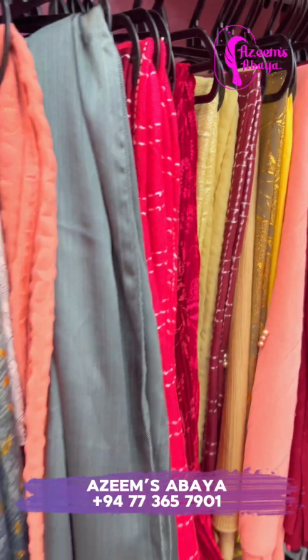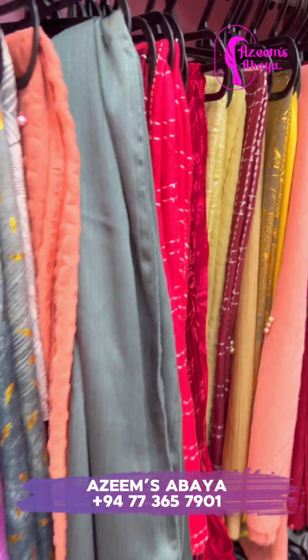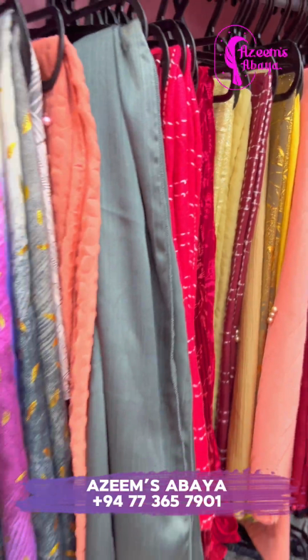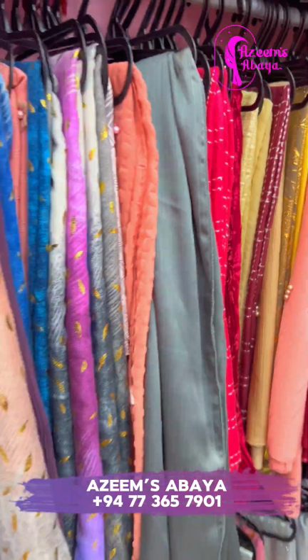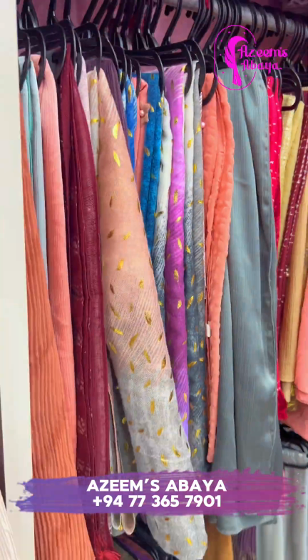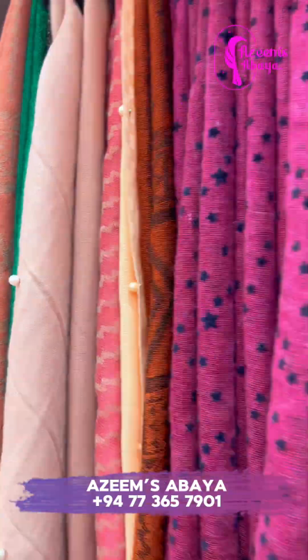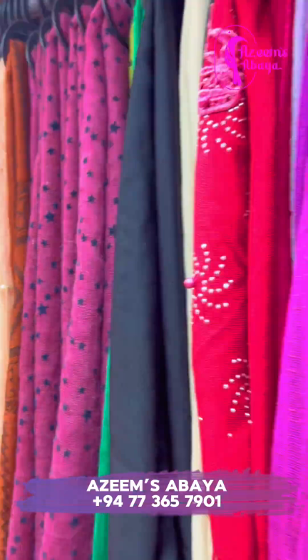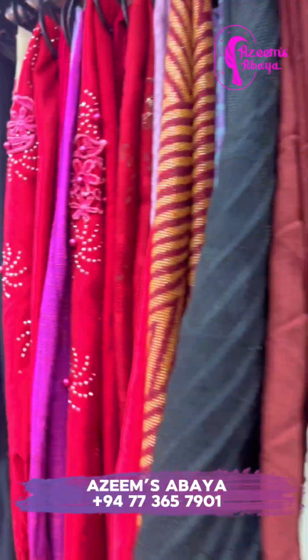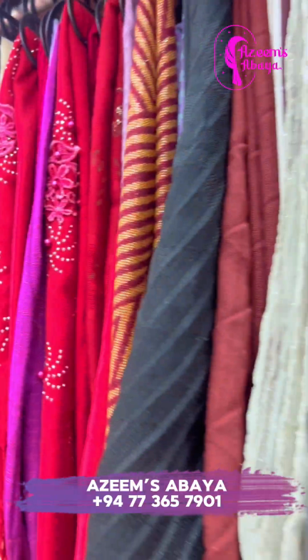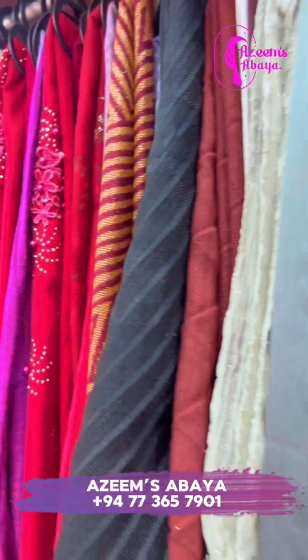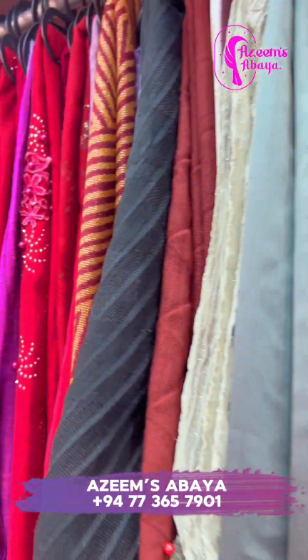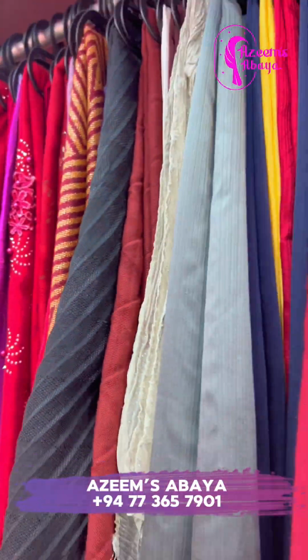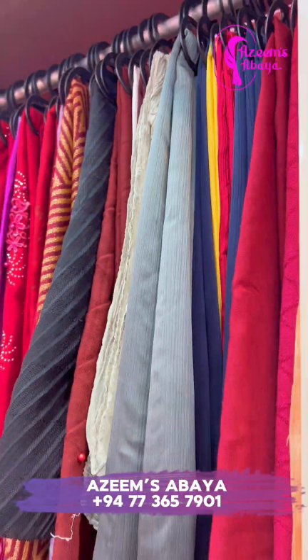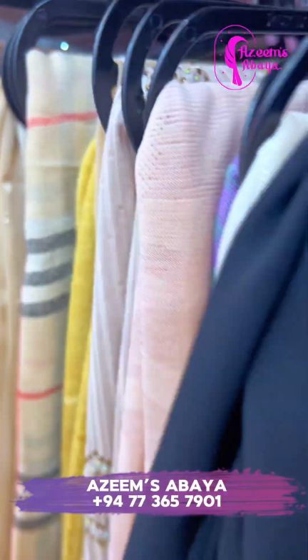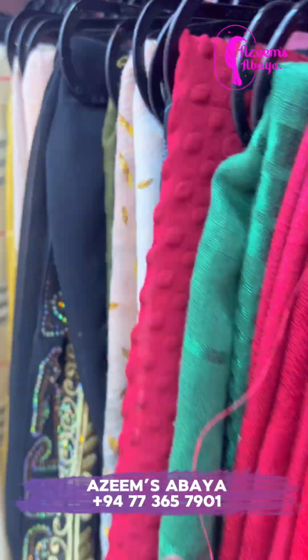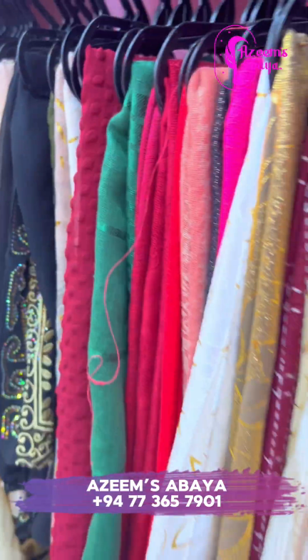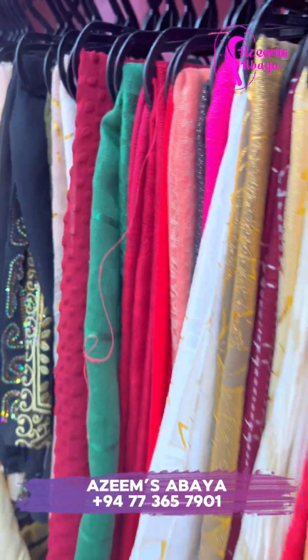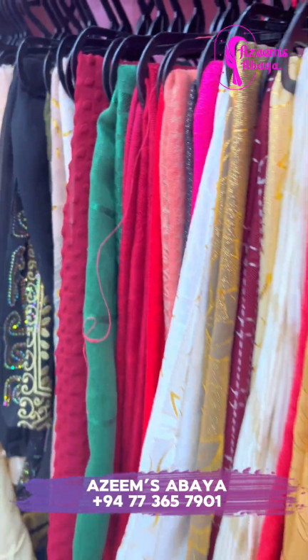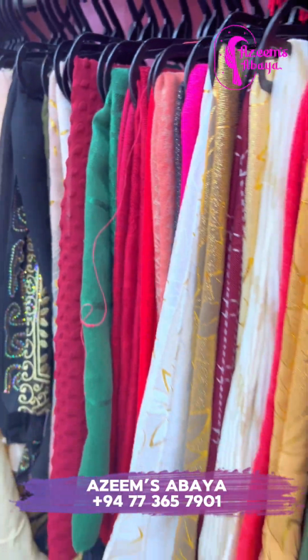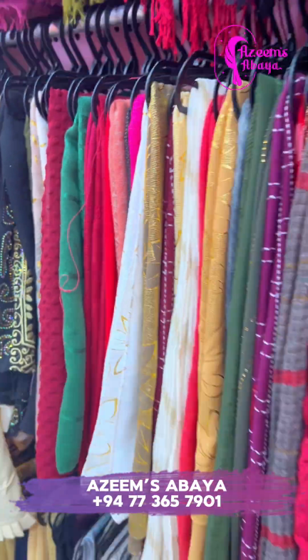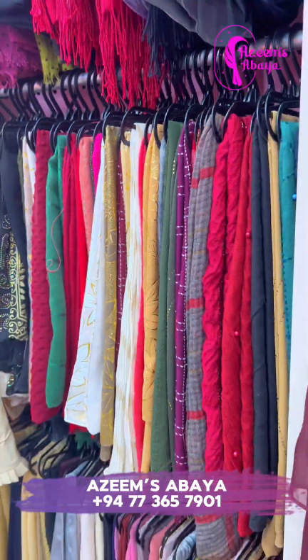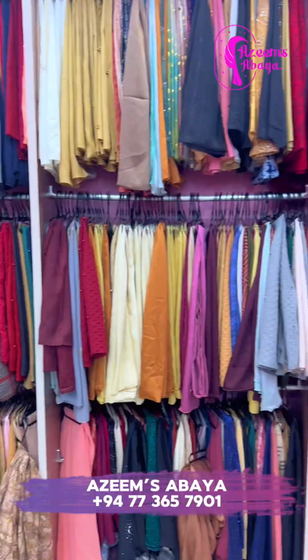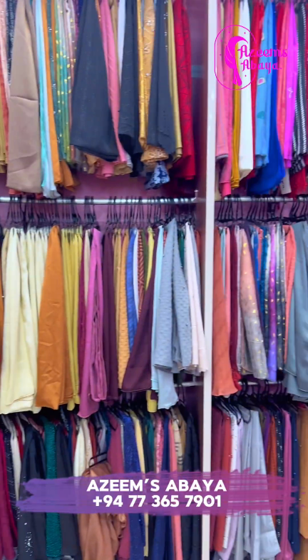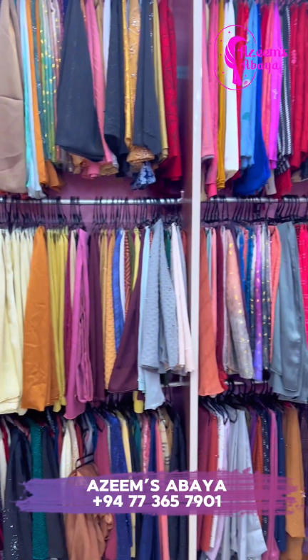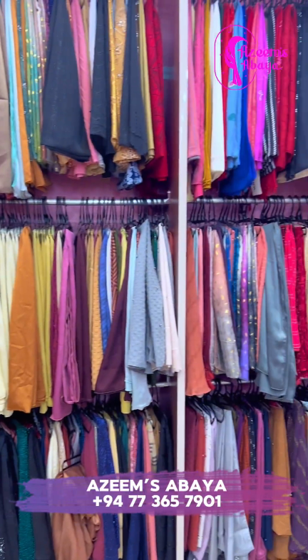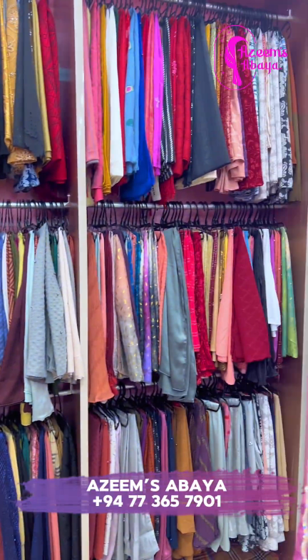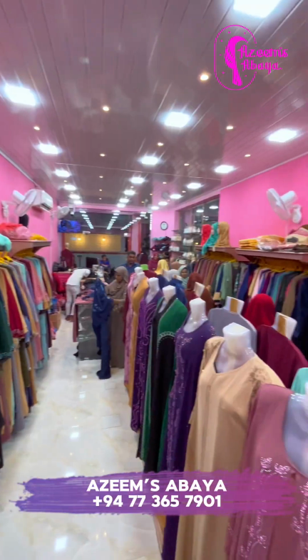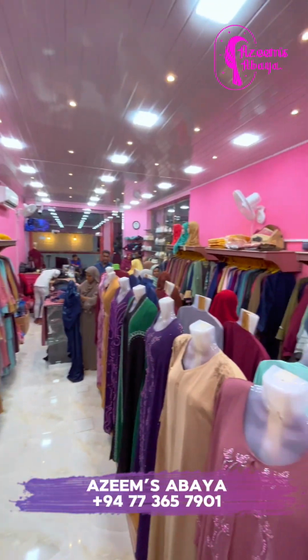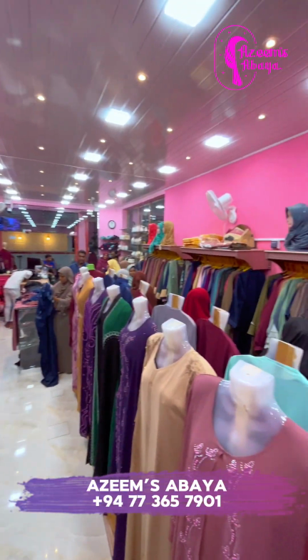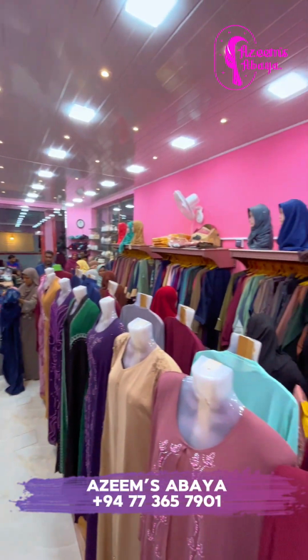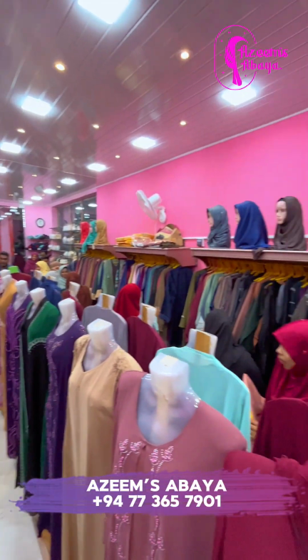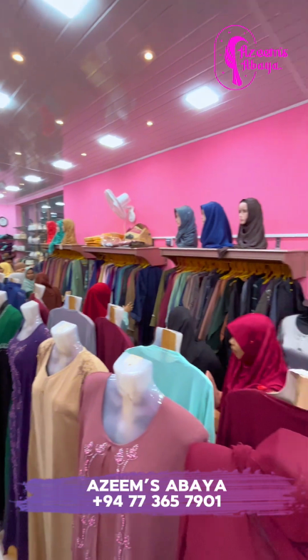Chiffon, Cotton, Imported Dubai Shawl, and Stonework Shawl — these materials are important.